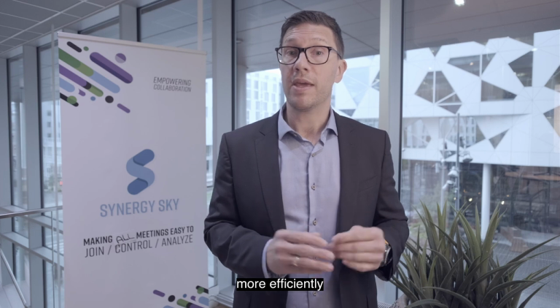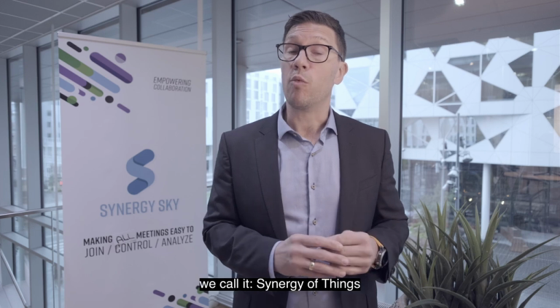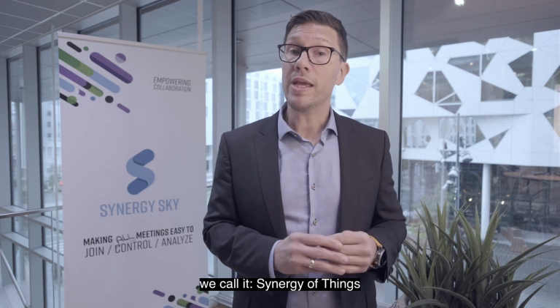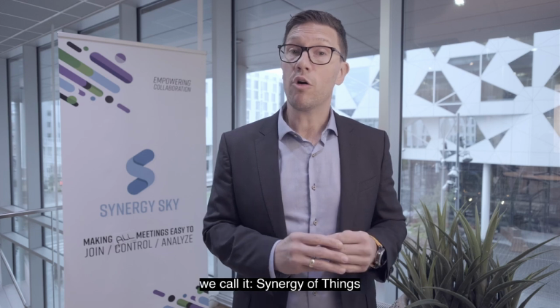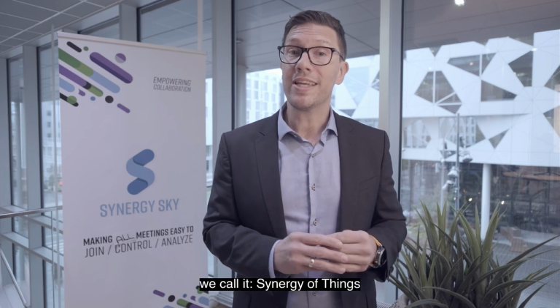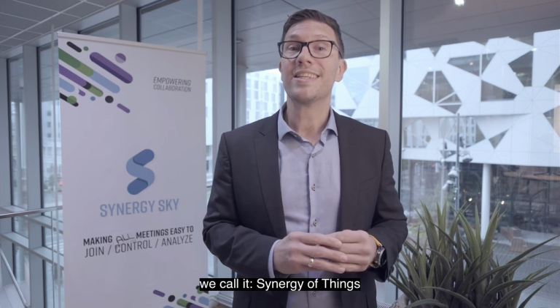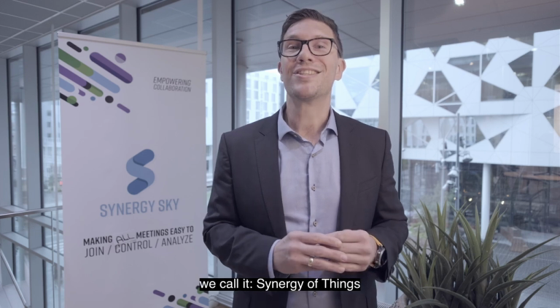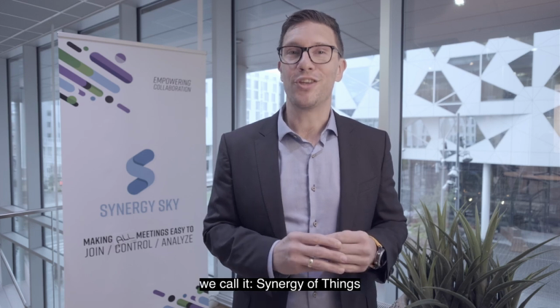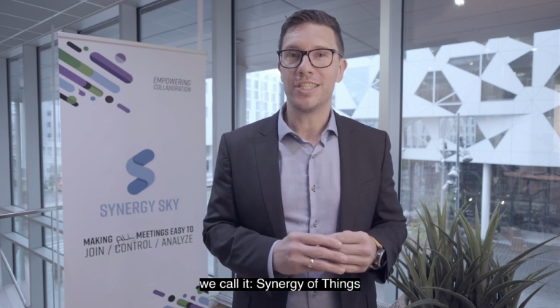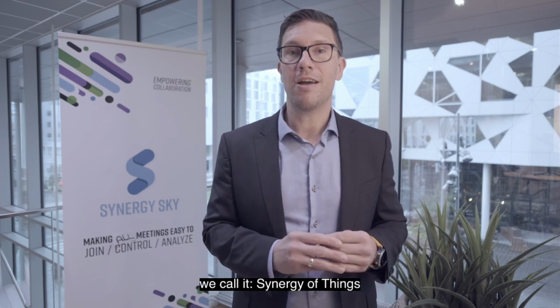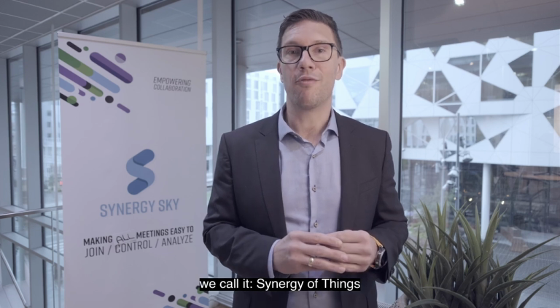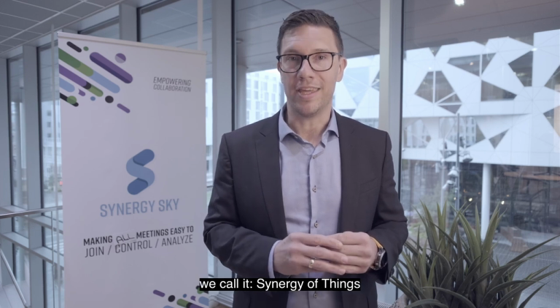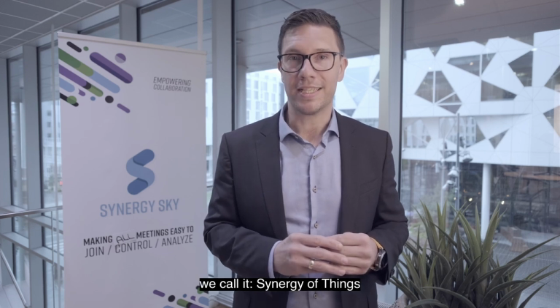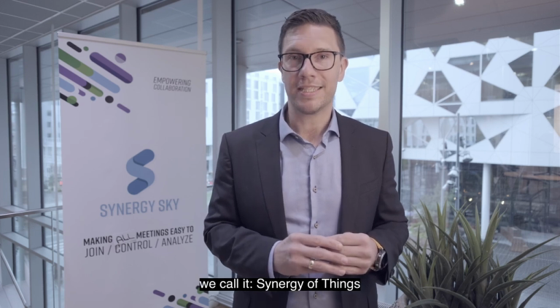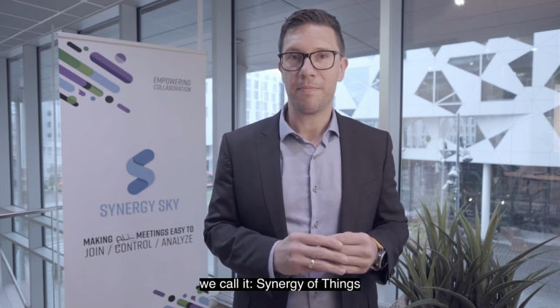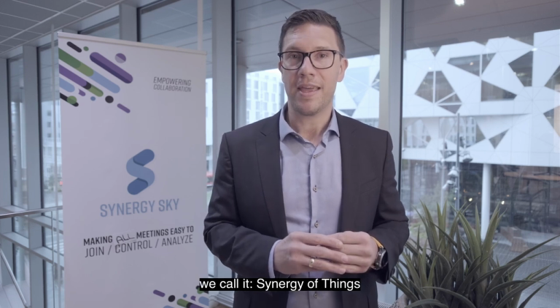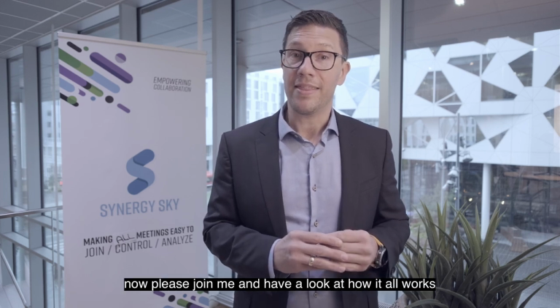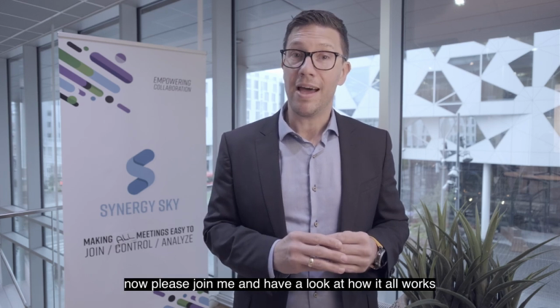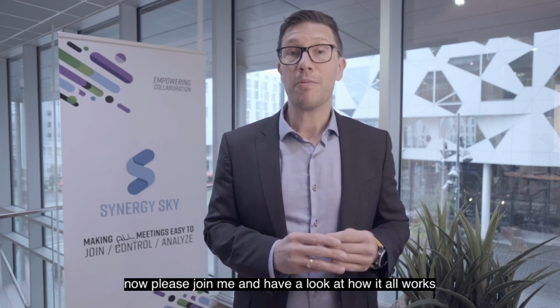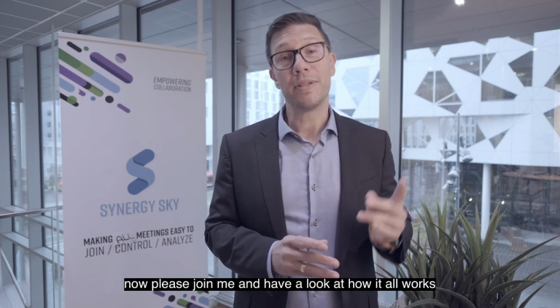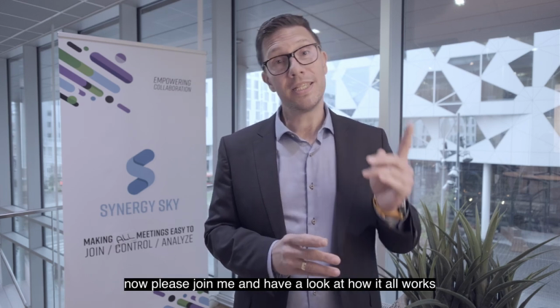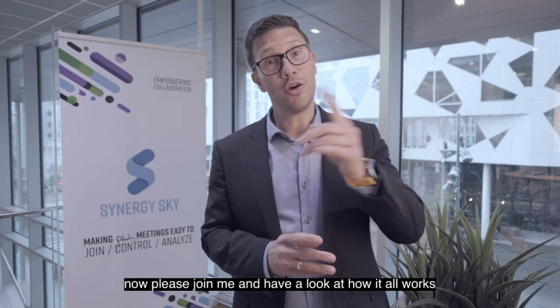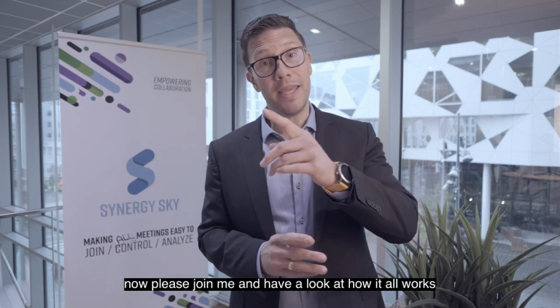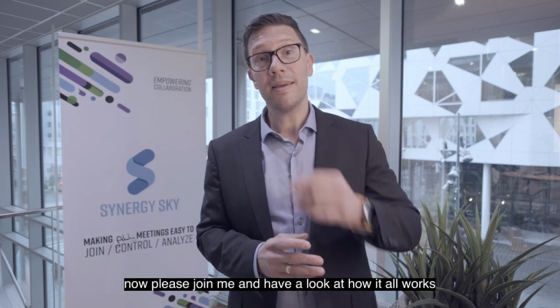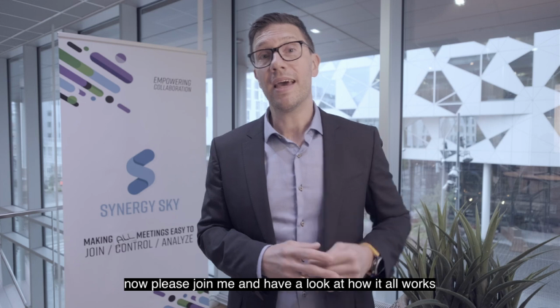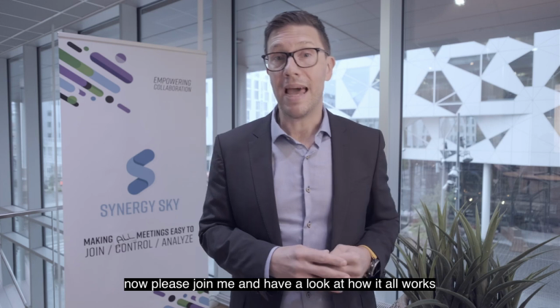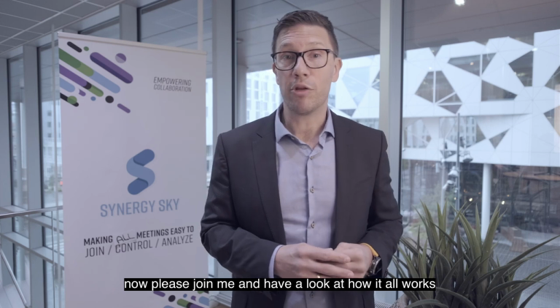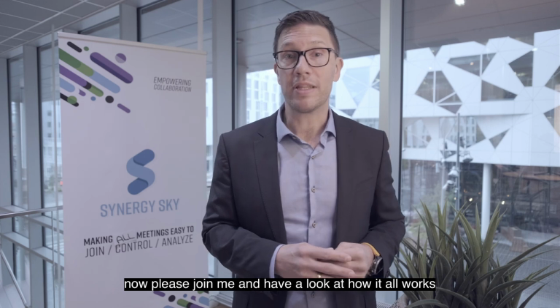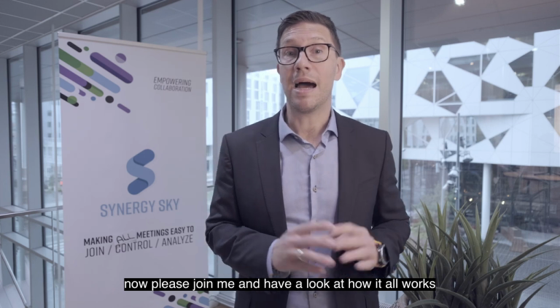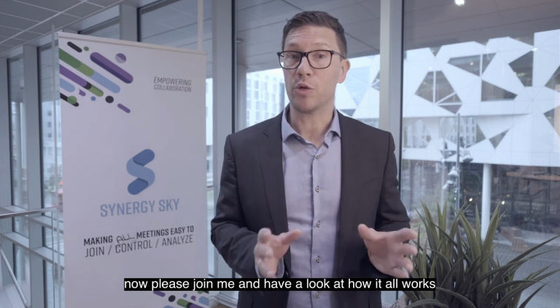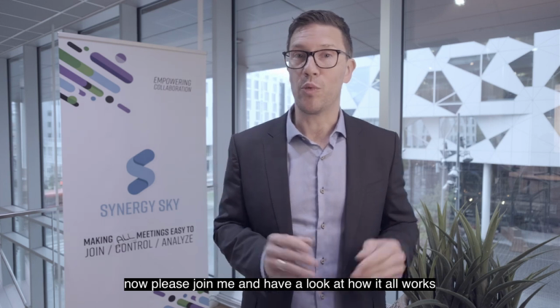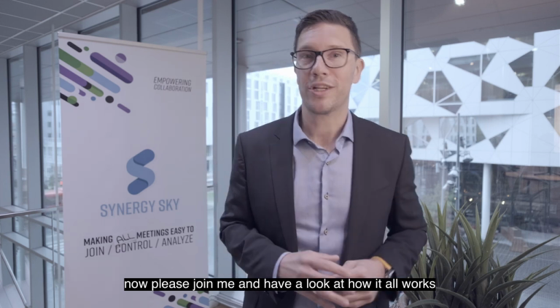We call it Synergy of Things. Please join me and have a look at how it all works.